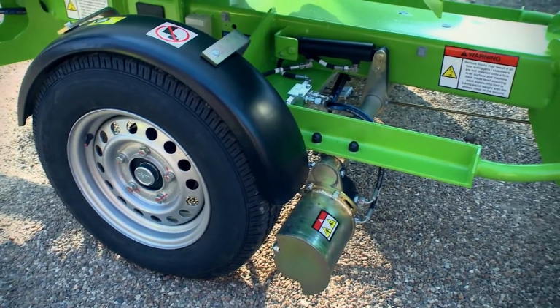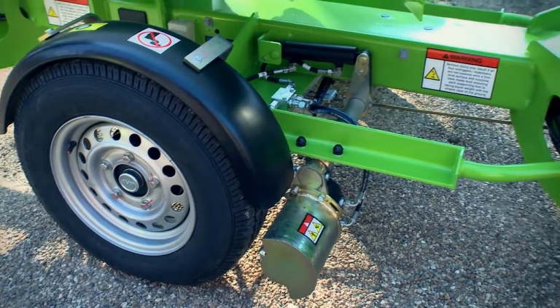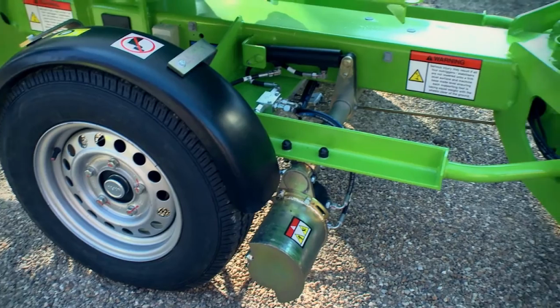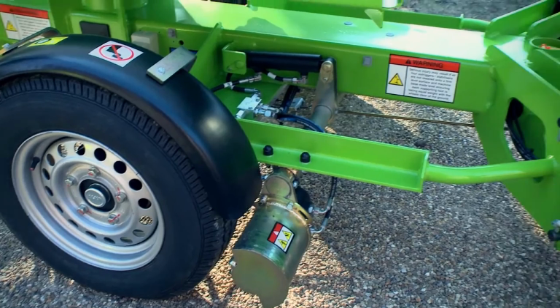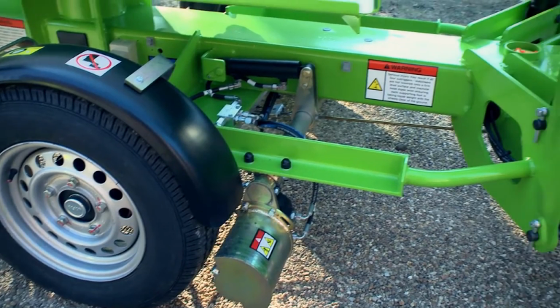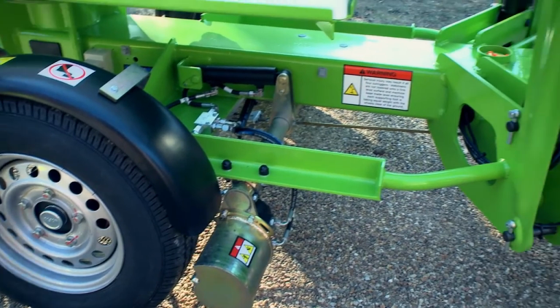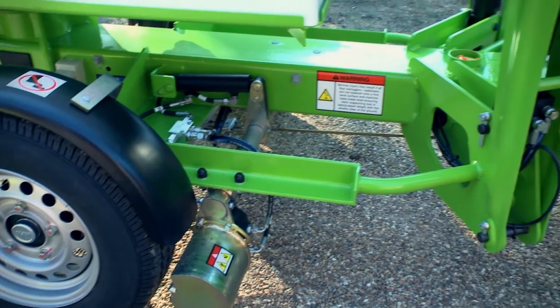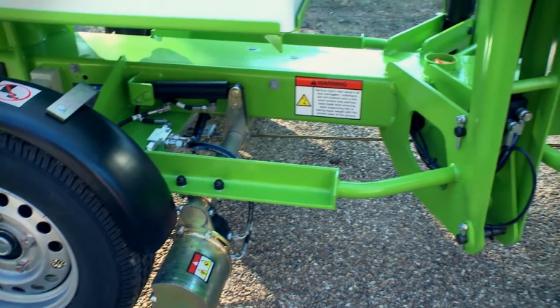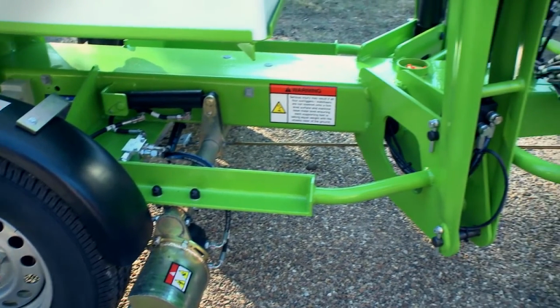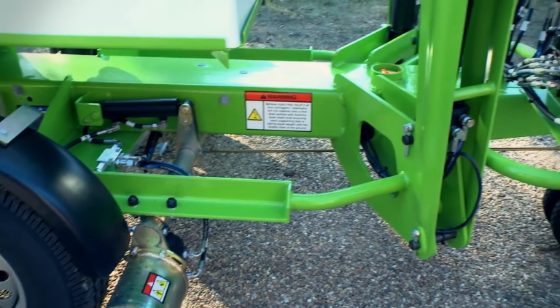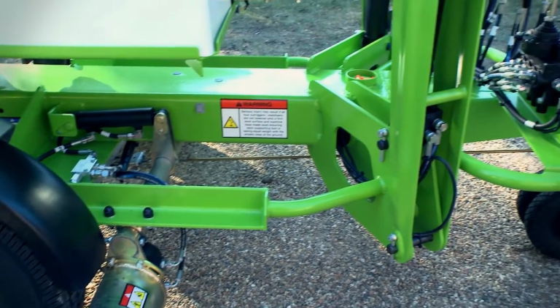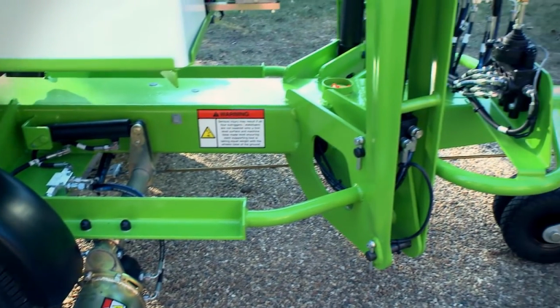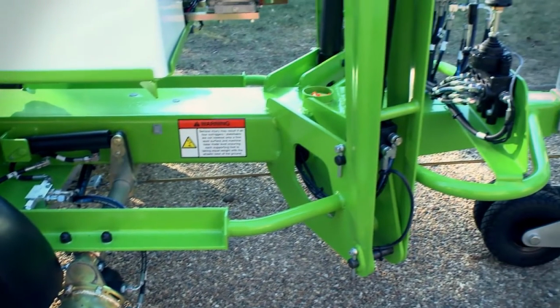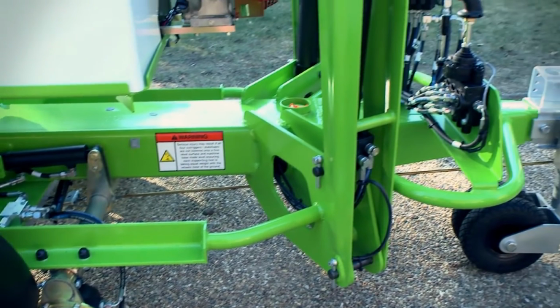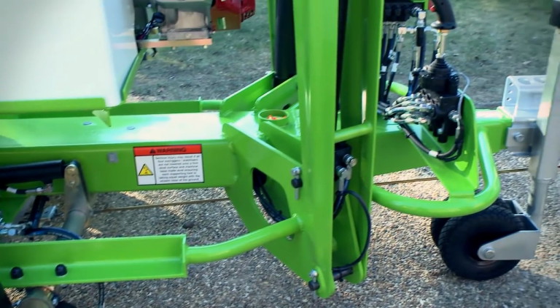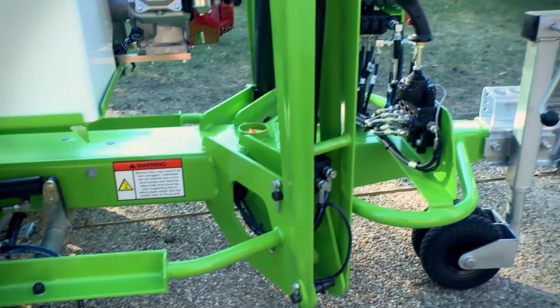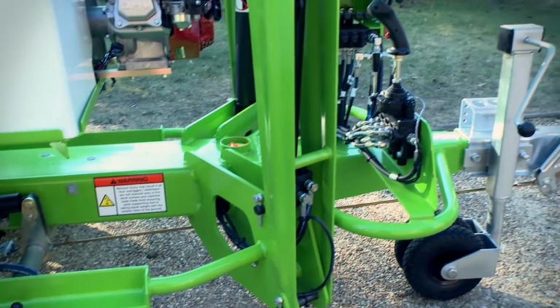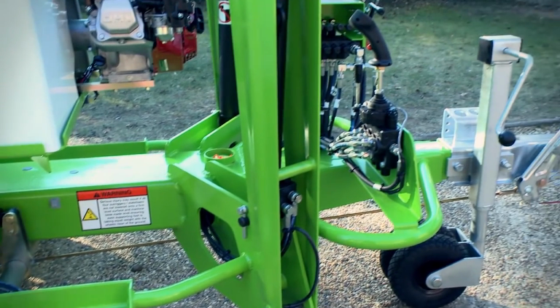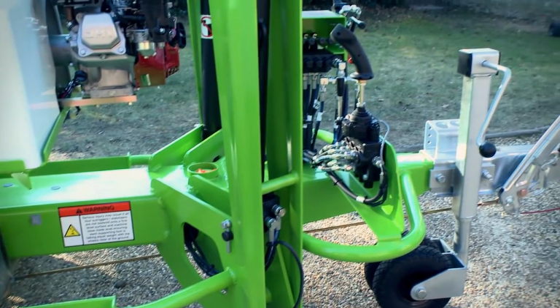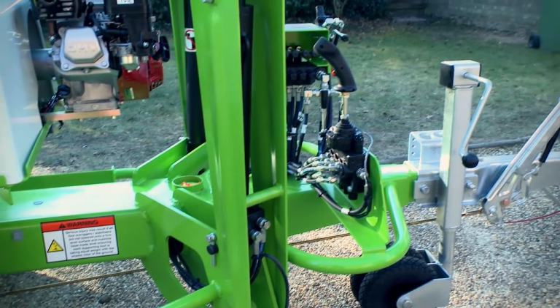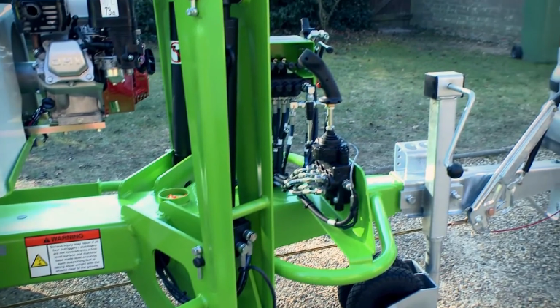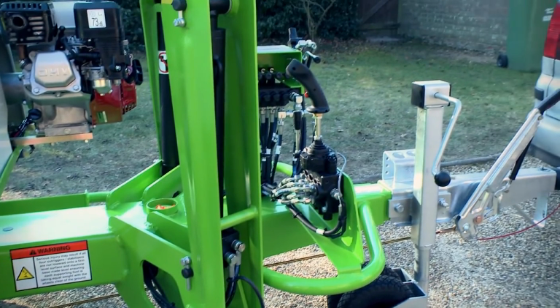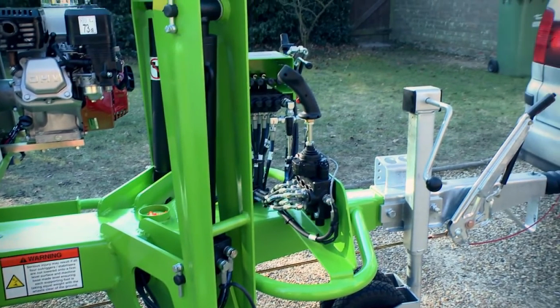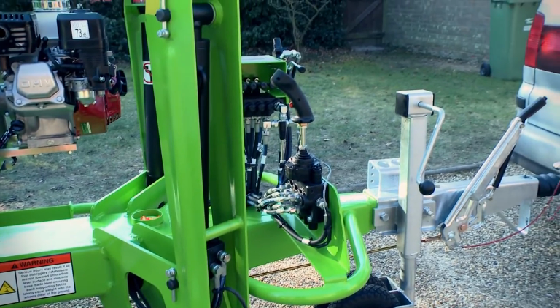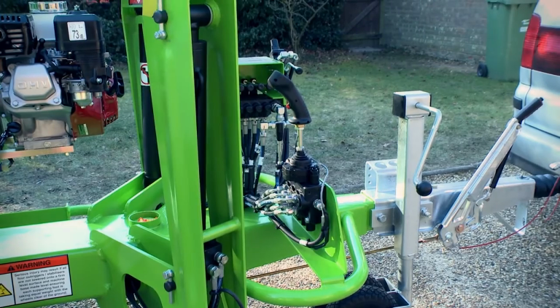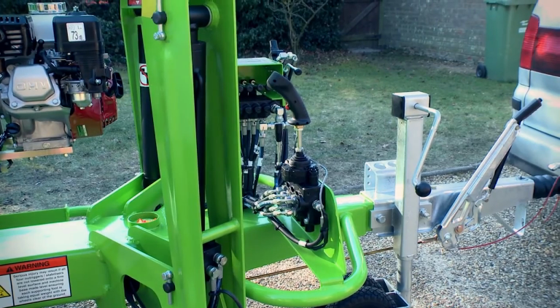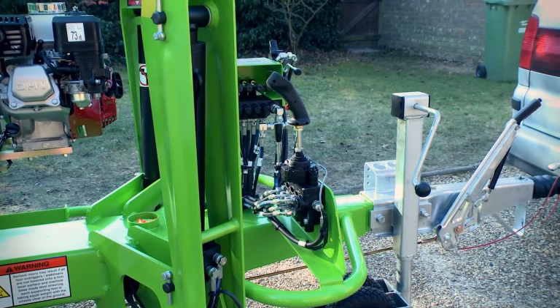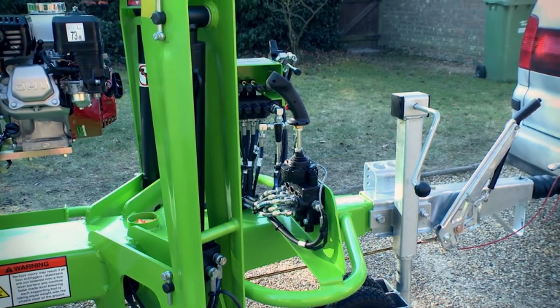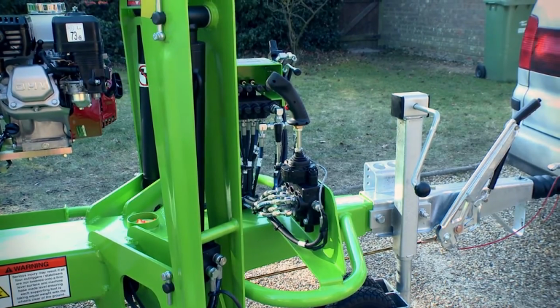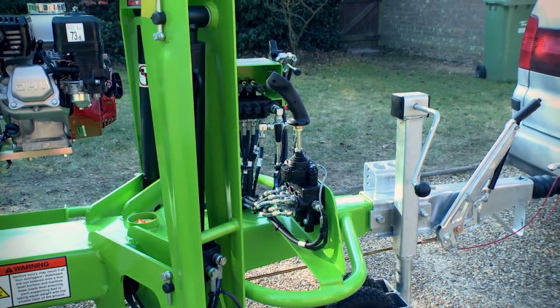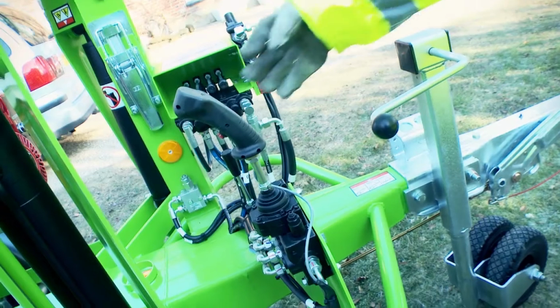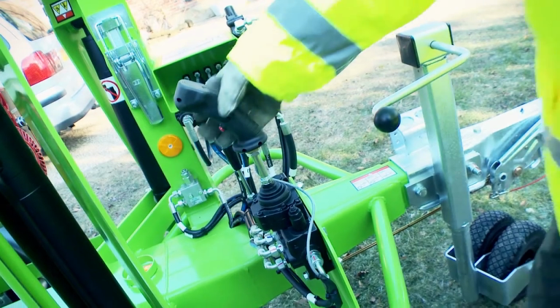Operated from controls next to the tow hitch, Nifty Traction Drive allows an operator to maximise their effectiveness on any series of tasks.